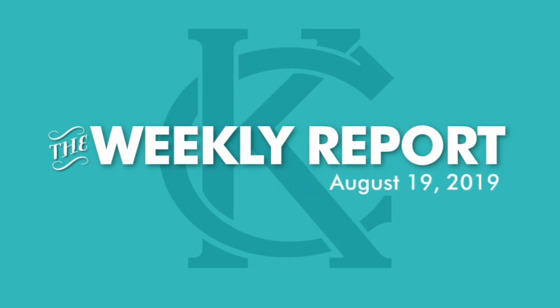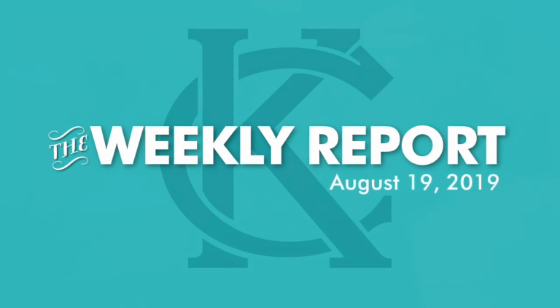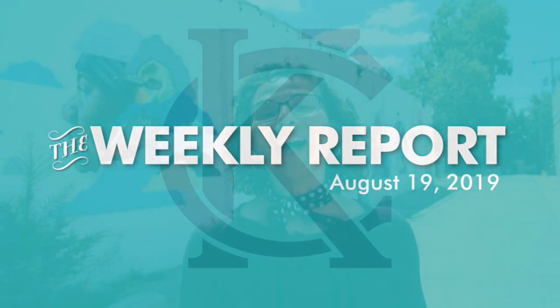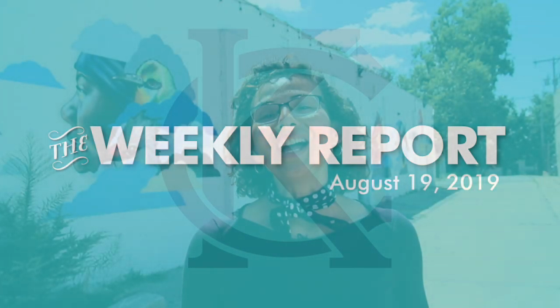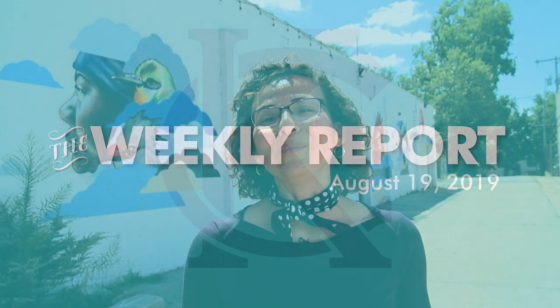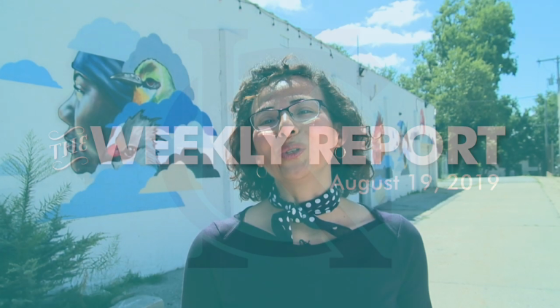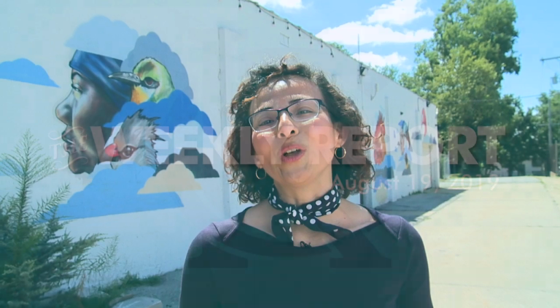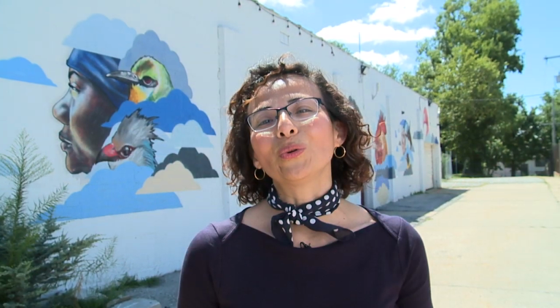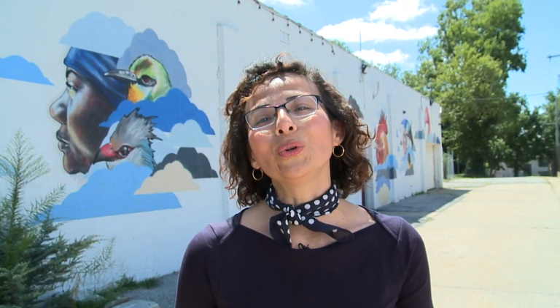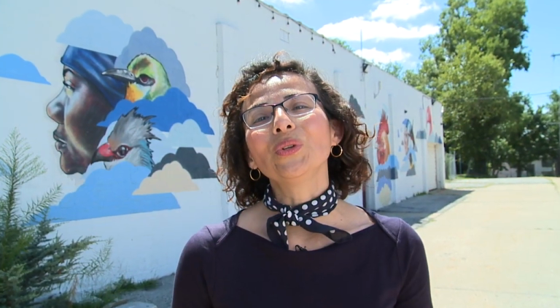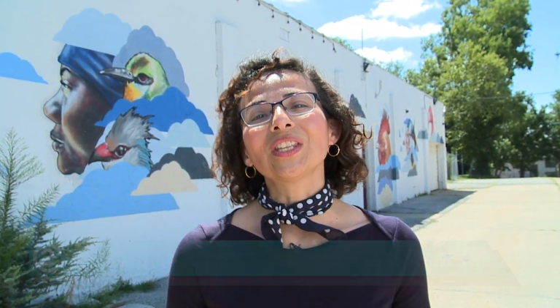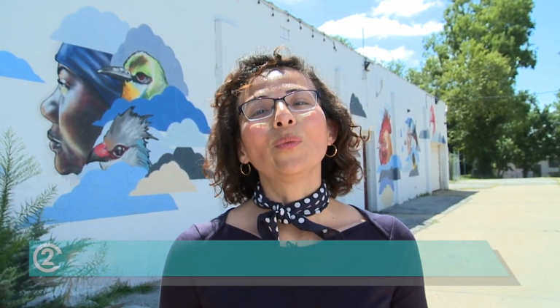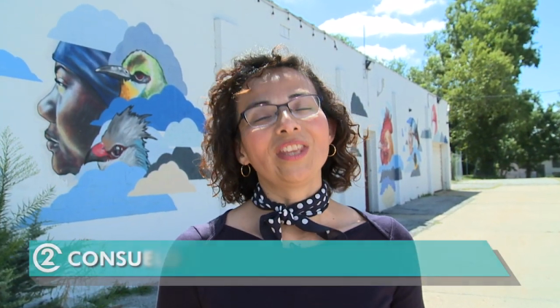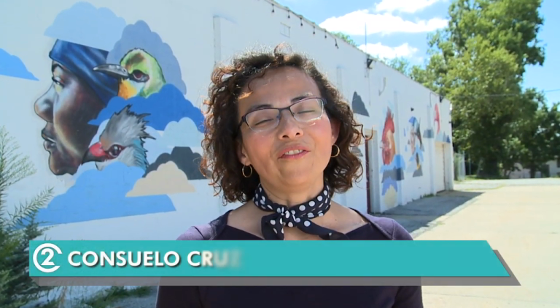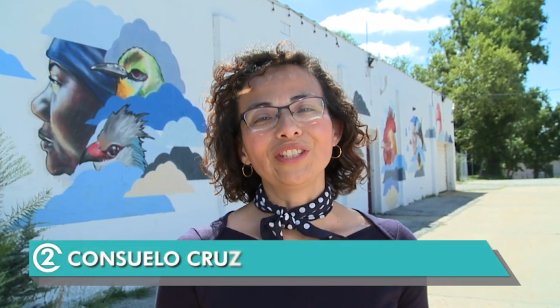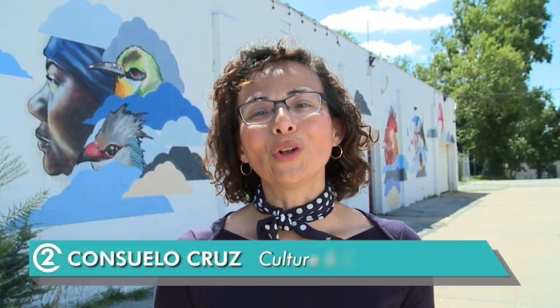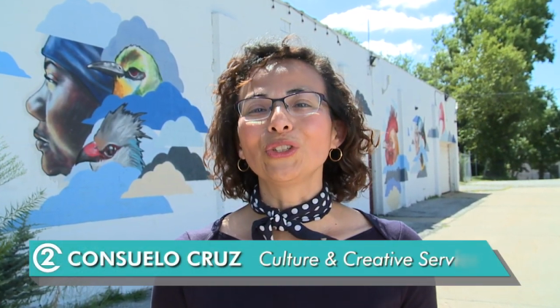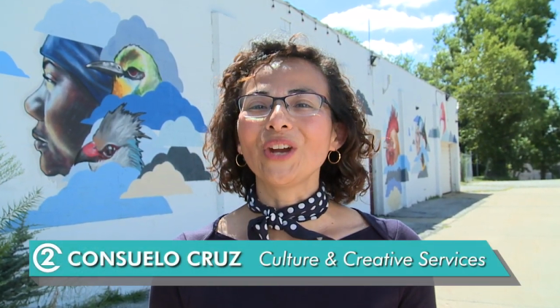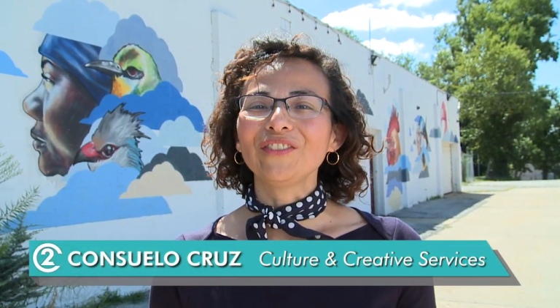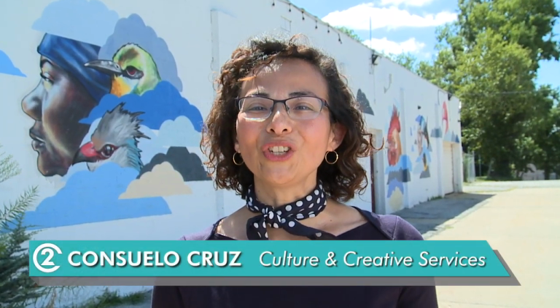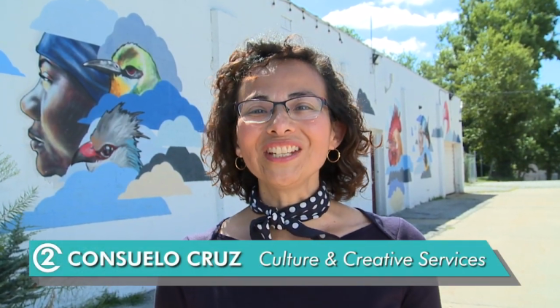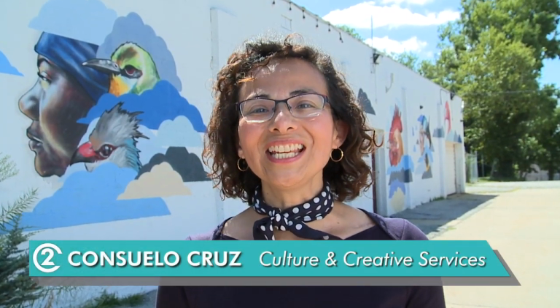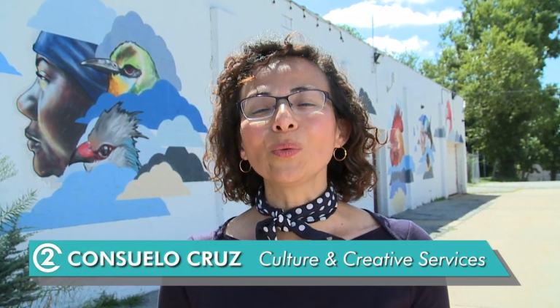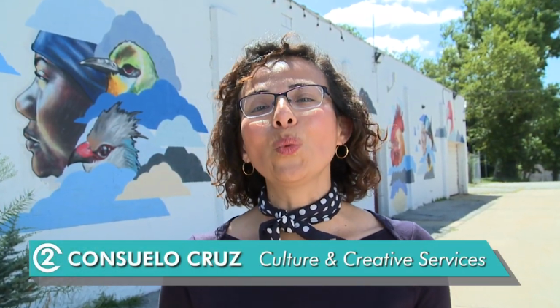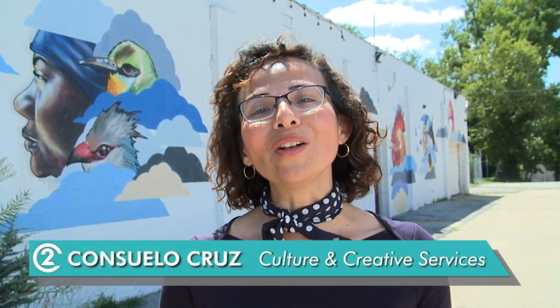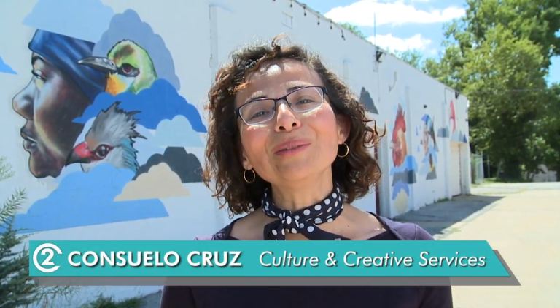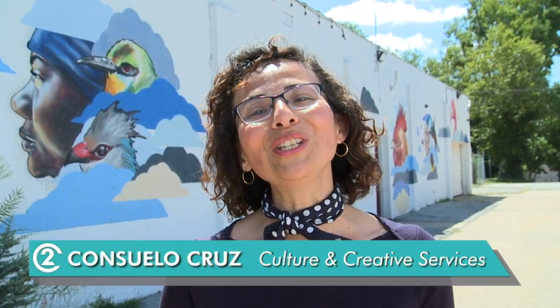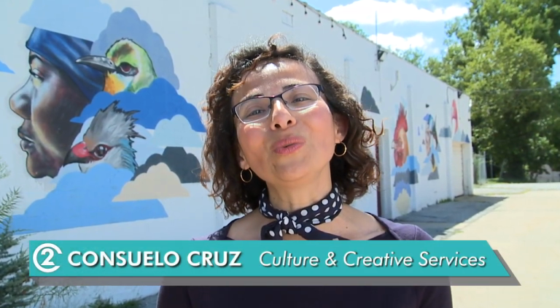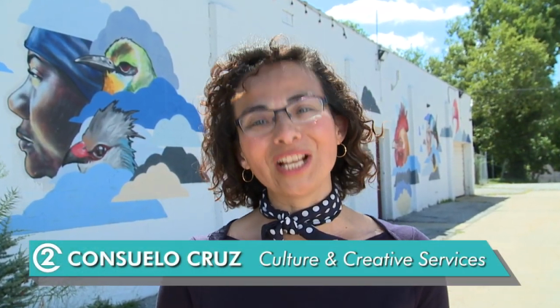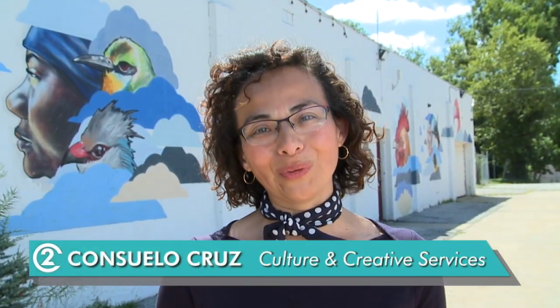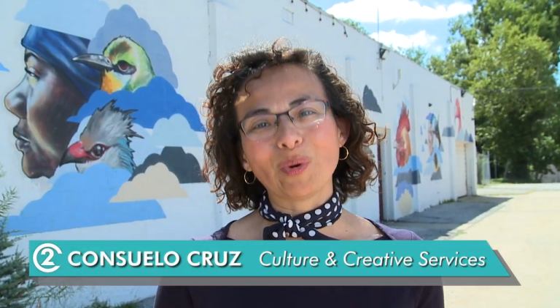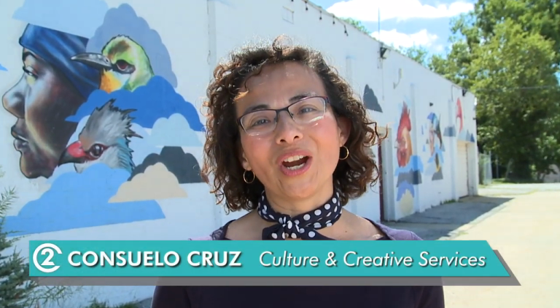Hi, I'm Consuelo Cruz with the Office of Culture and Creative Services. Welcome to The Weekly Report.